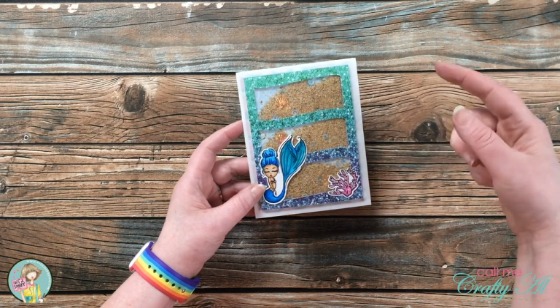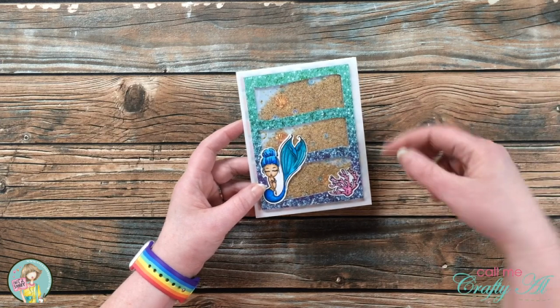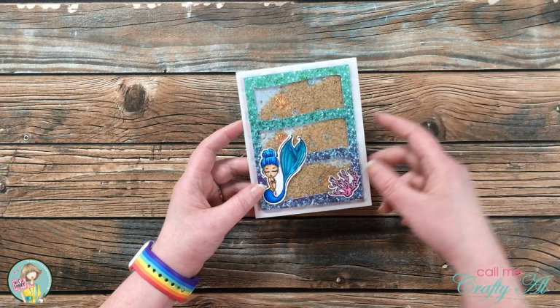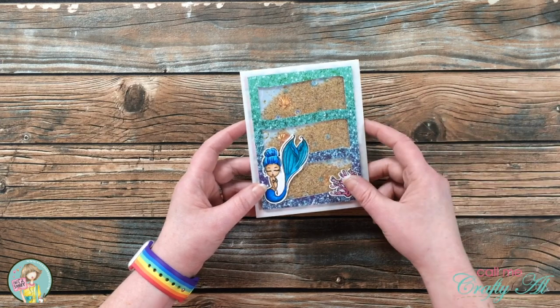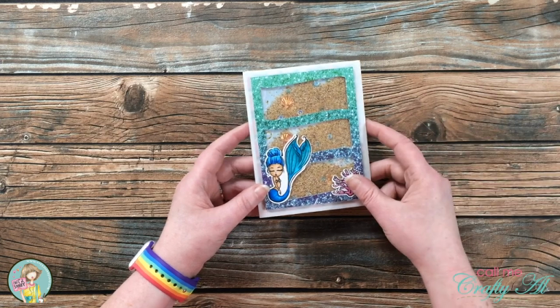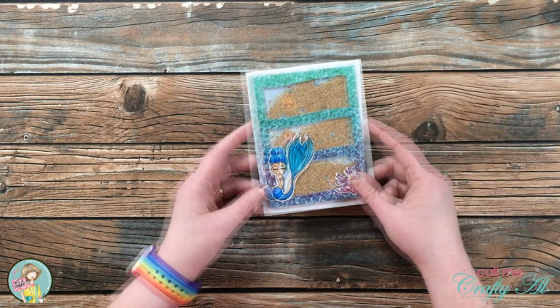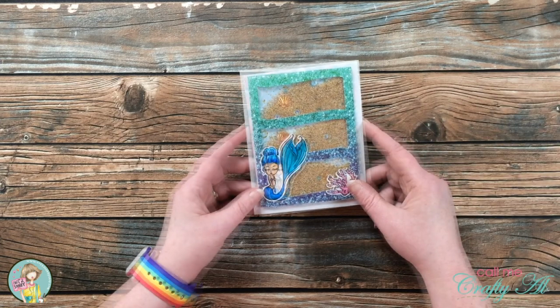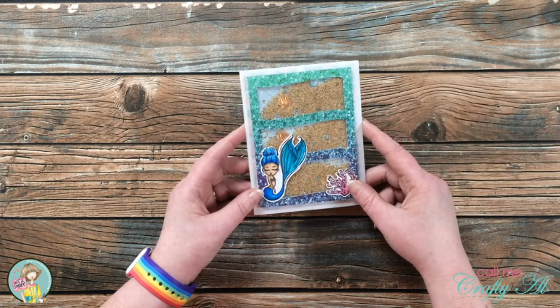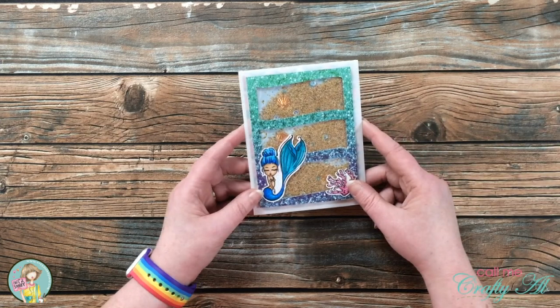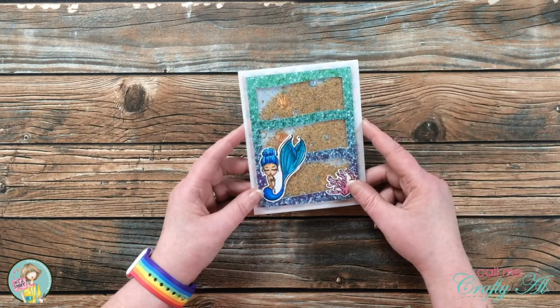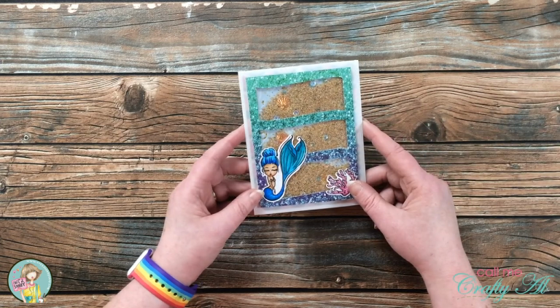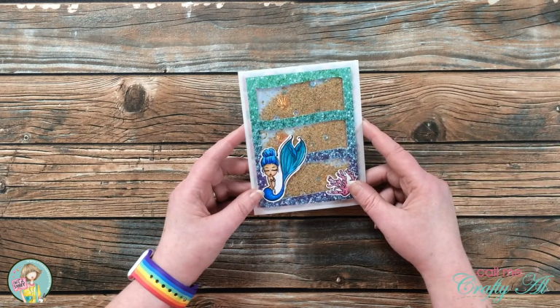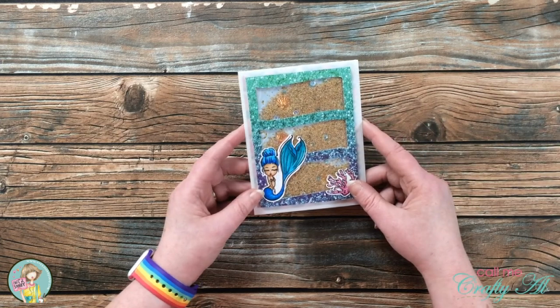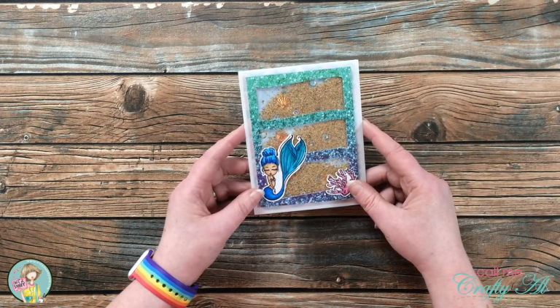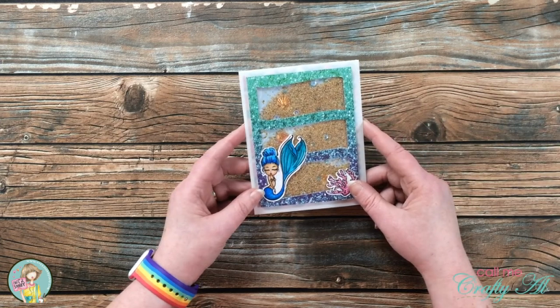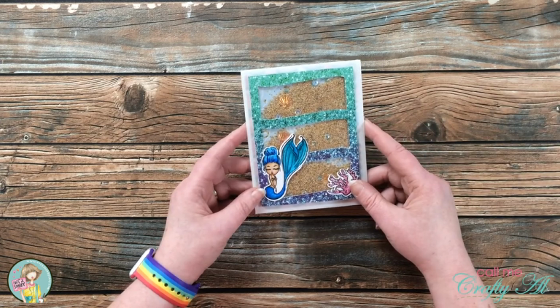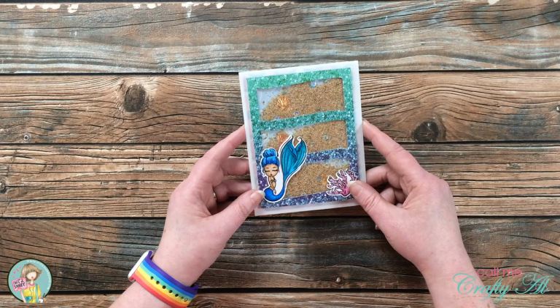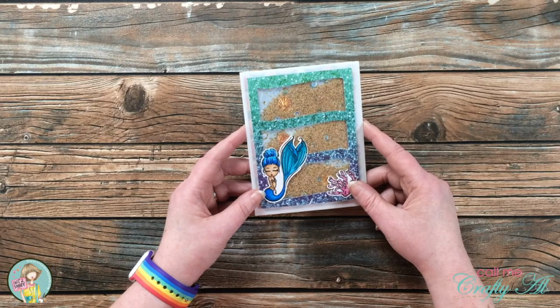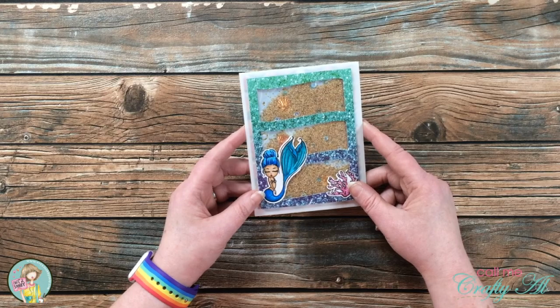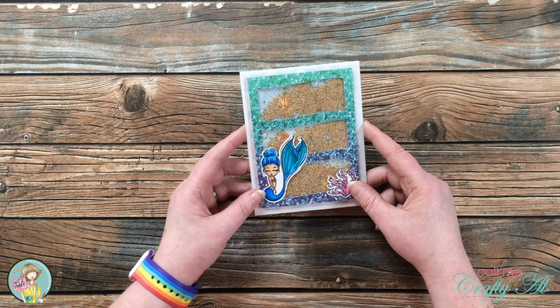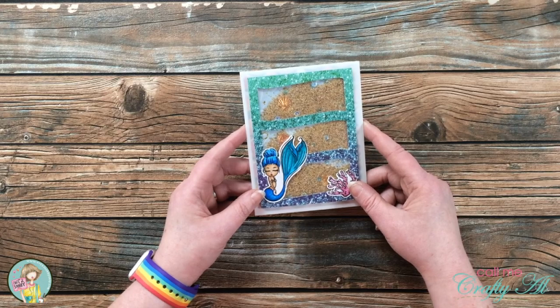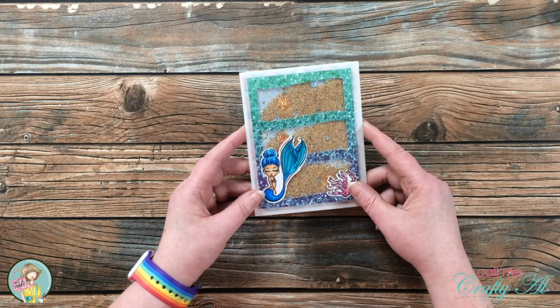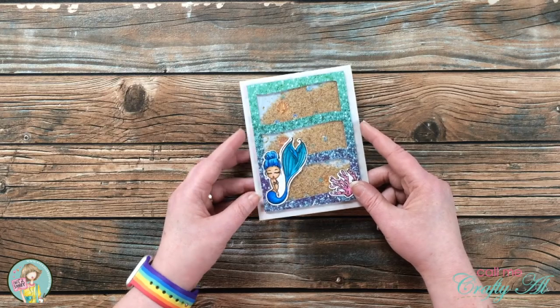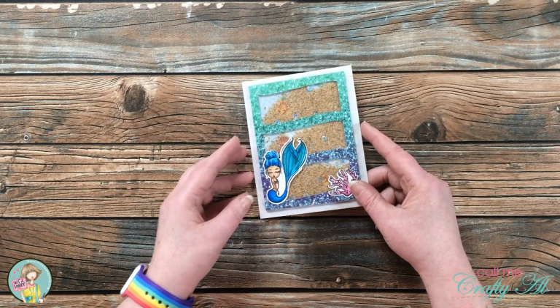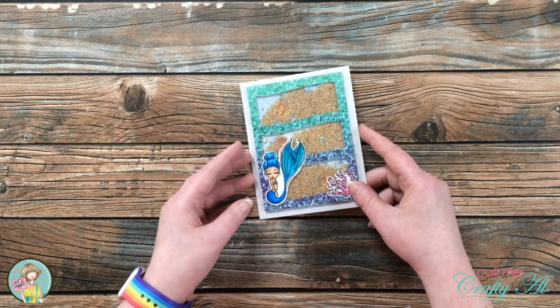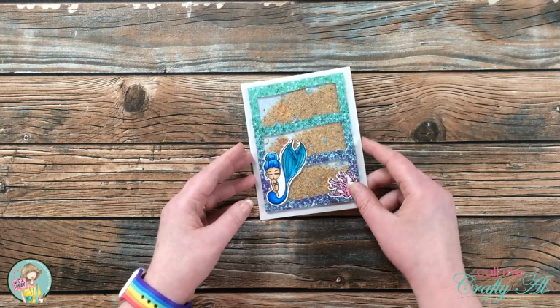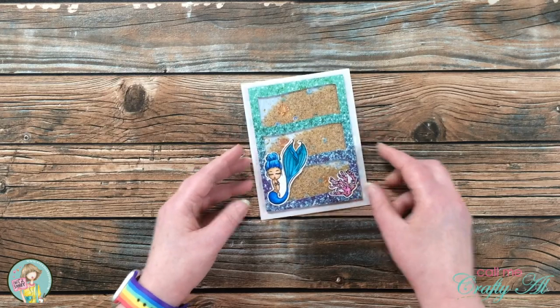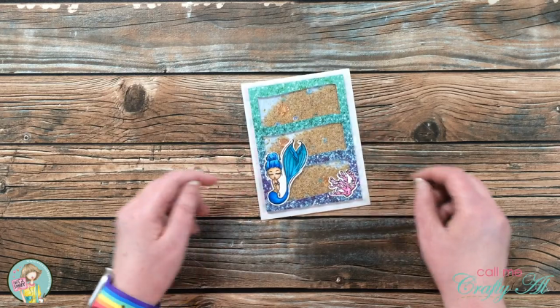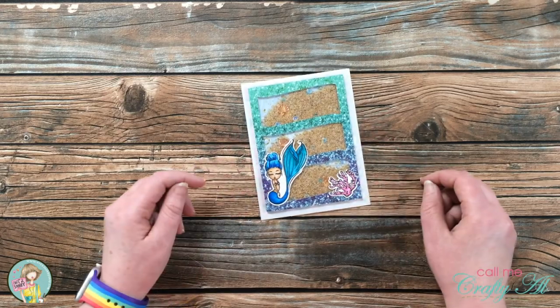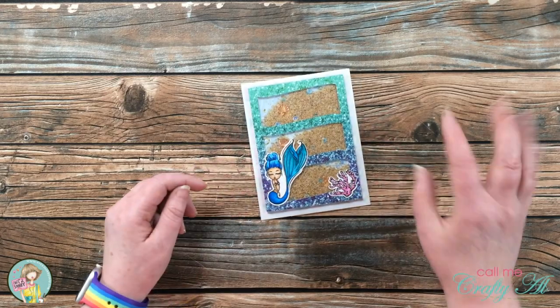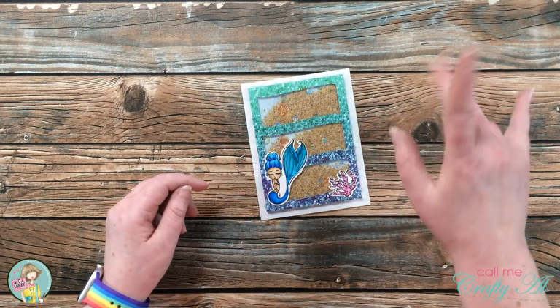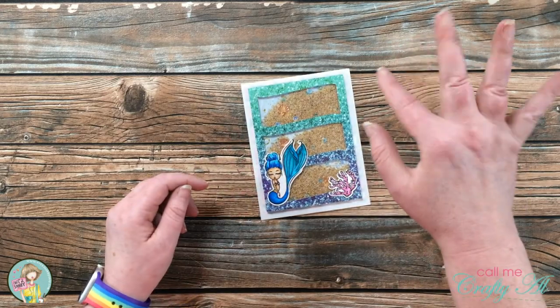Until I'm creating here again, I hope you're having a crafty day. Bye!